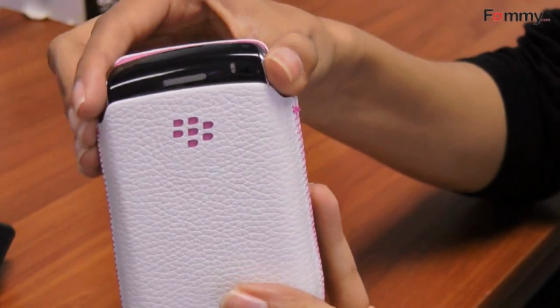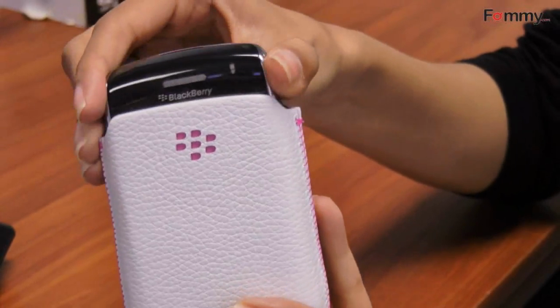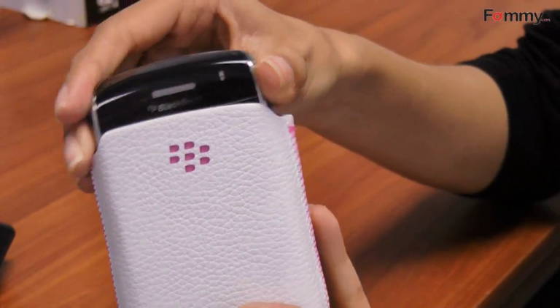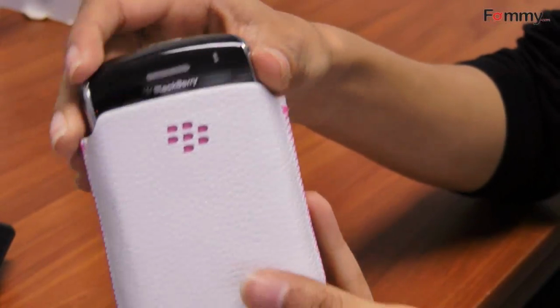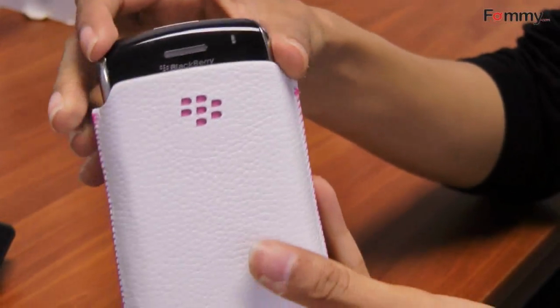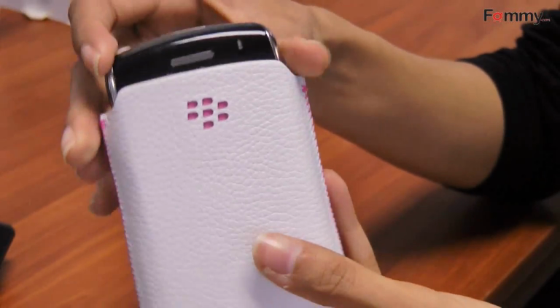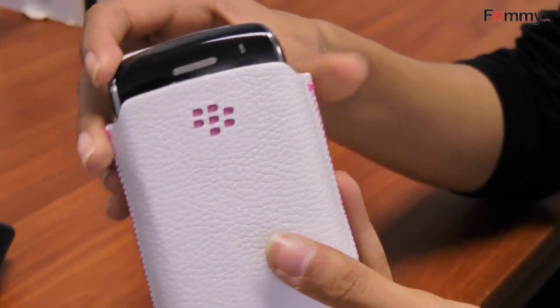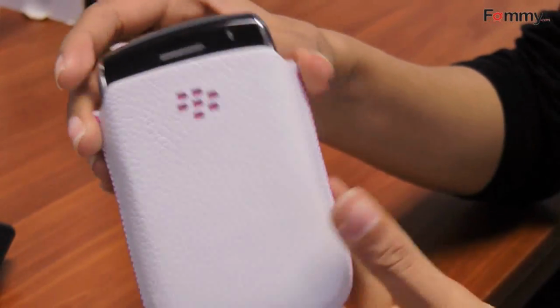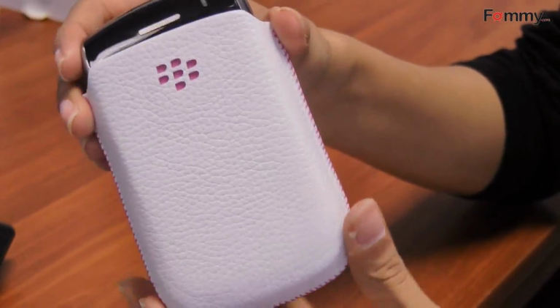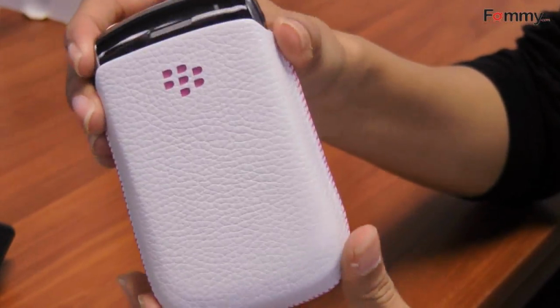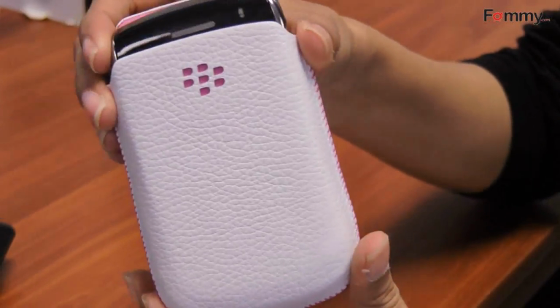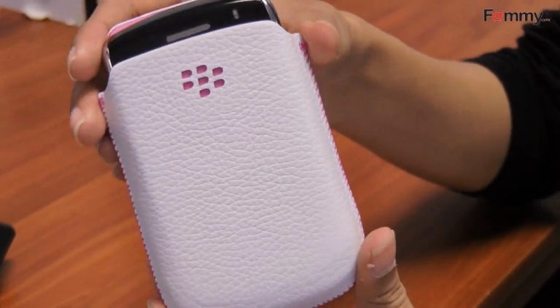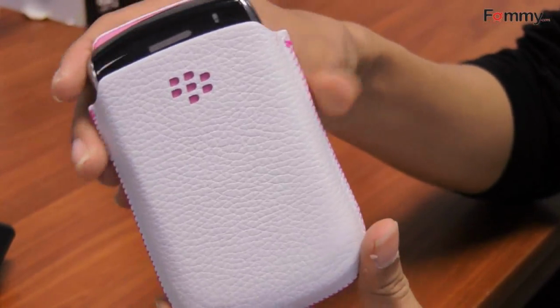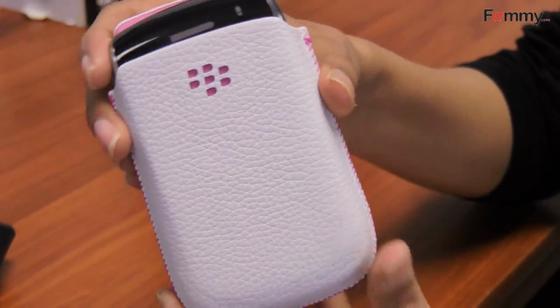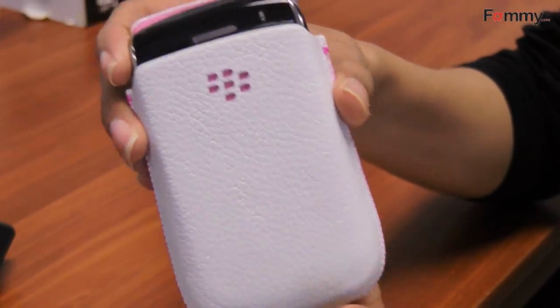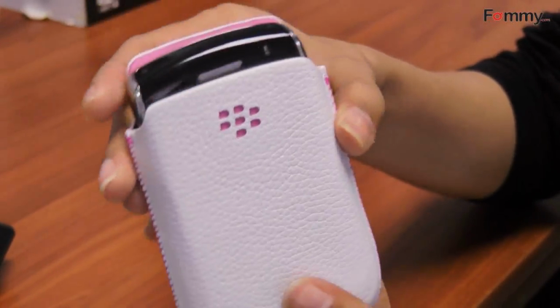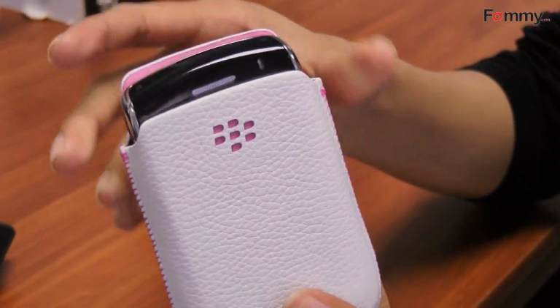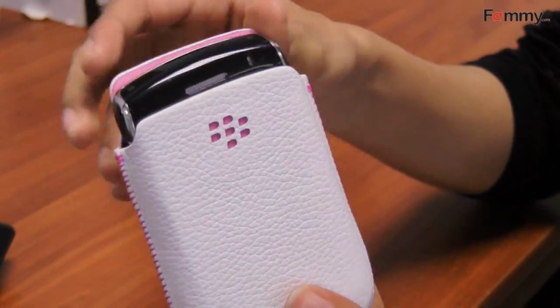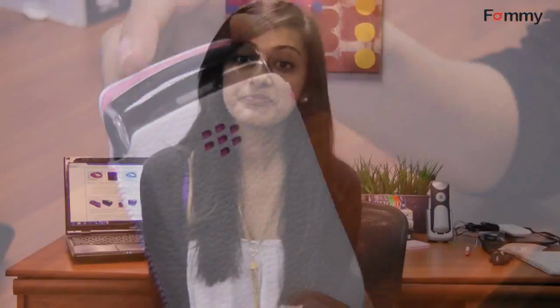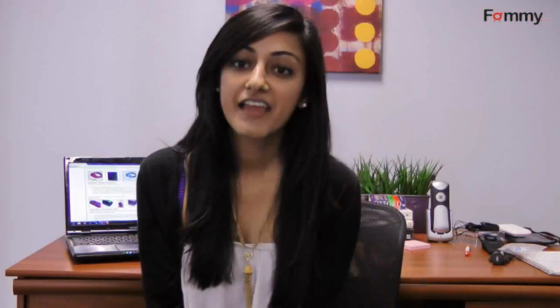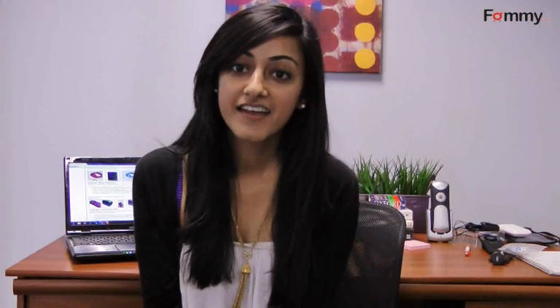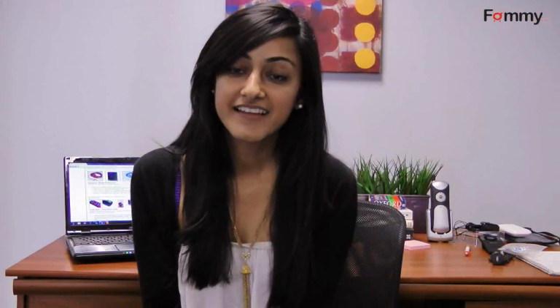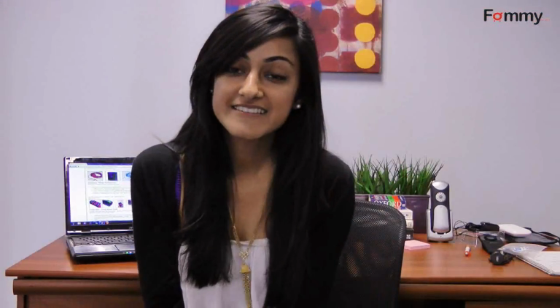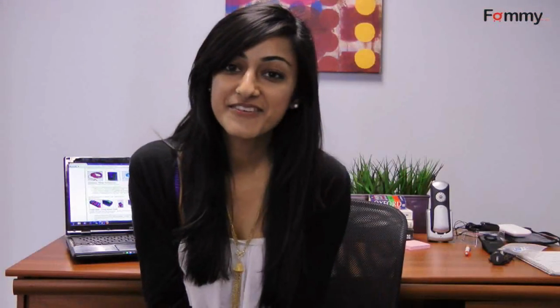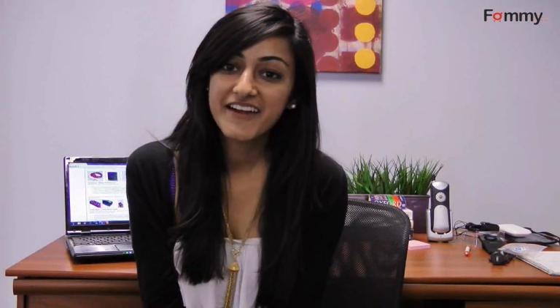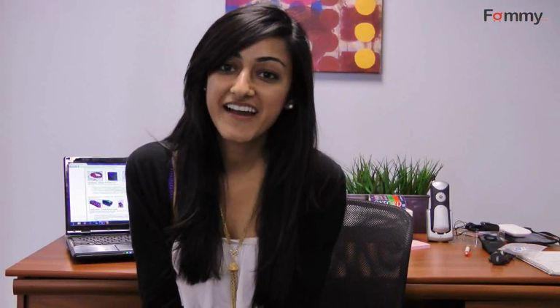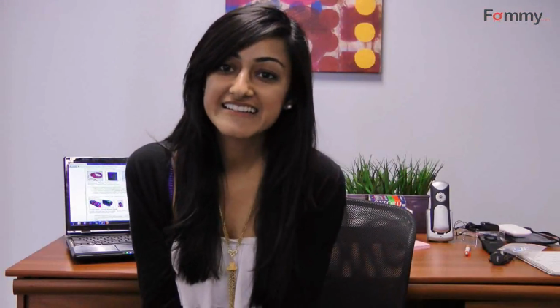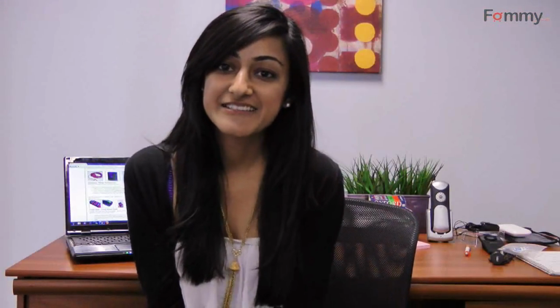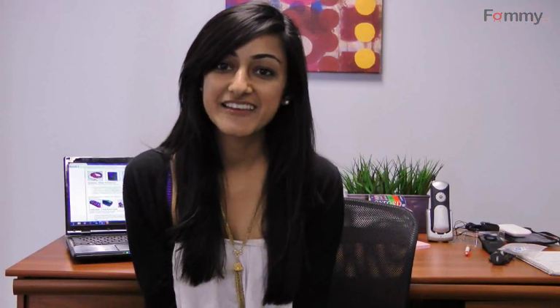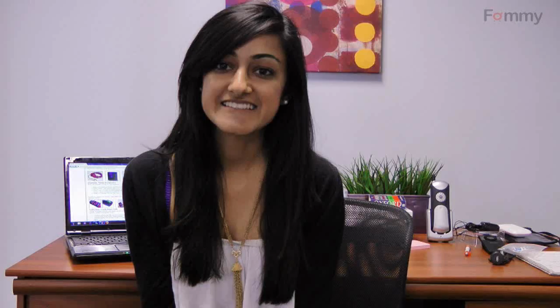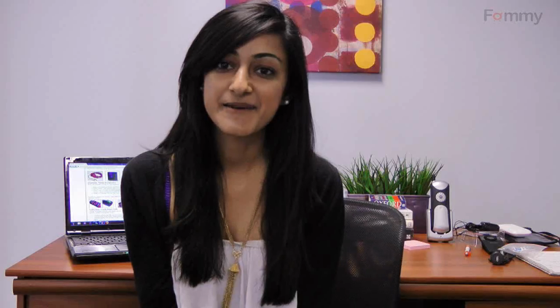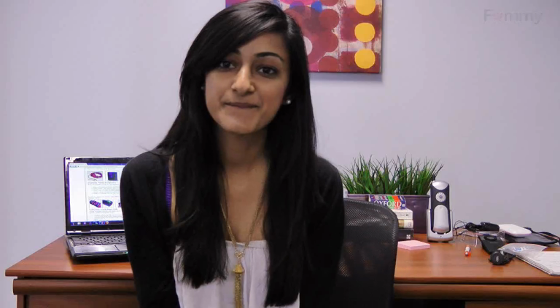Overall, this is a great way to carry and protect your phone. That's it for now guys. See you next time.